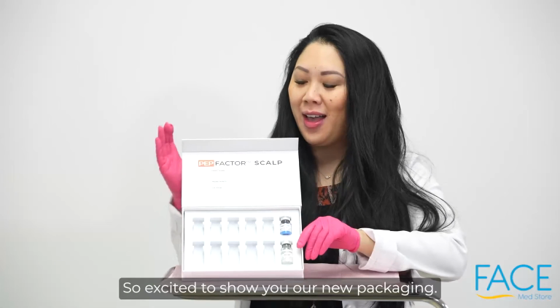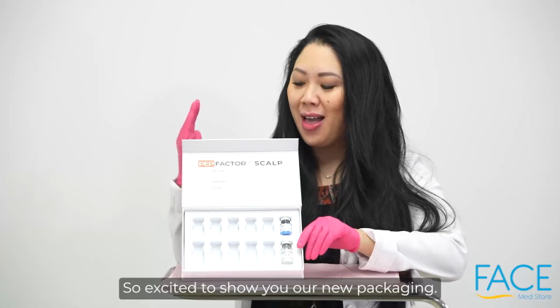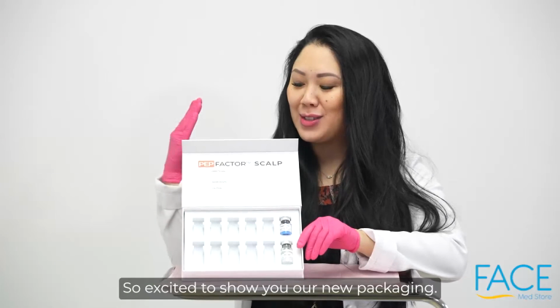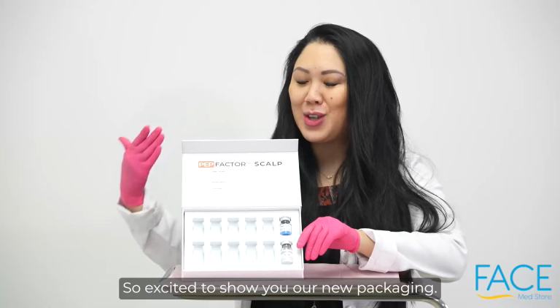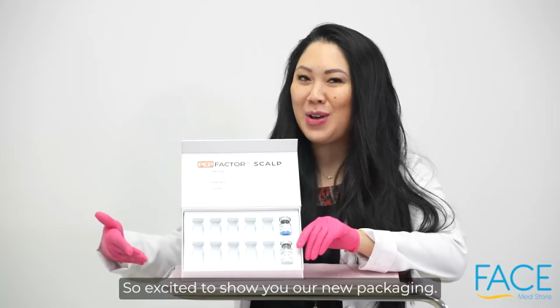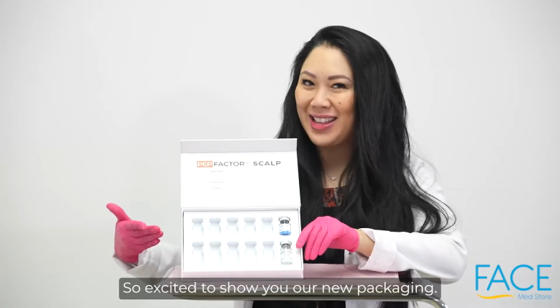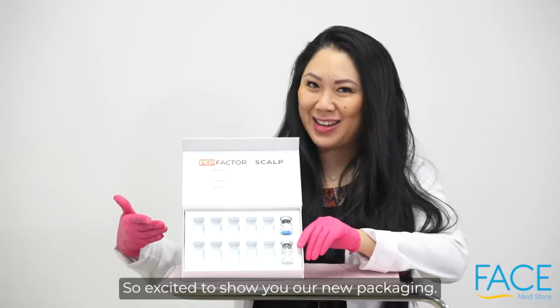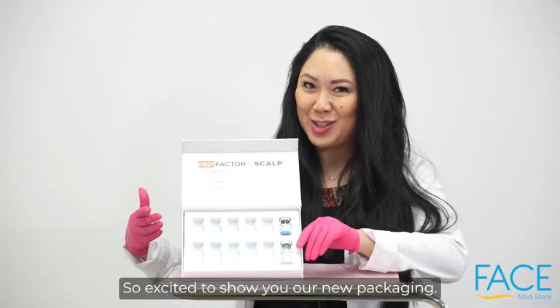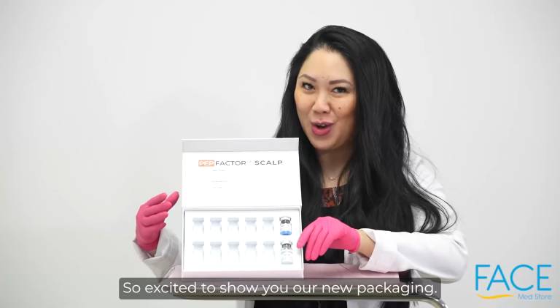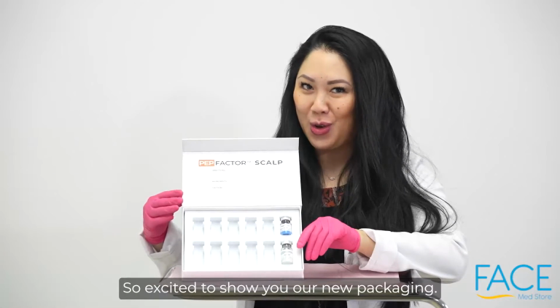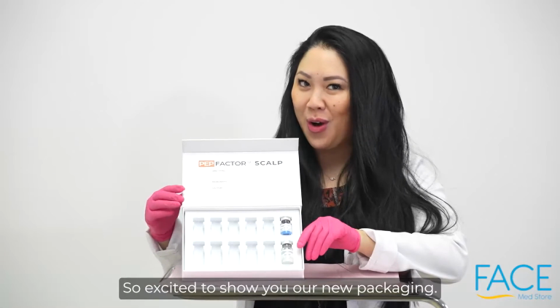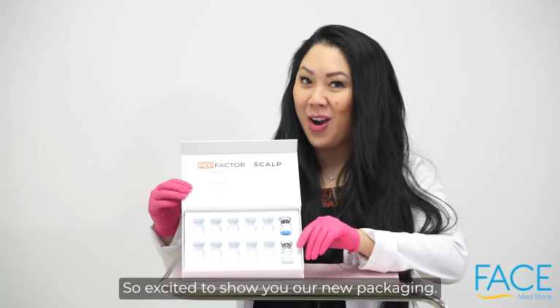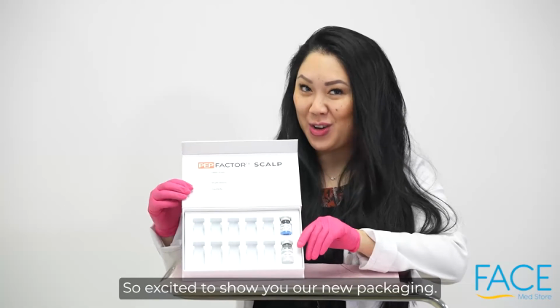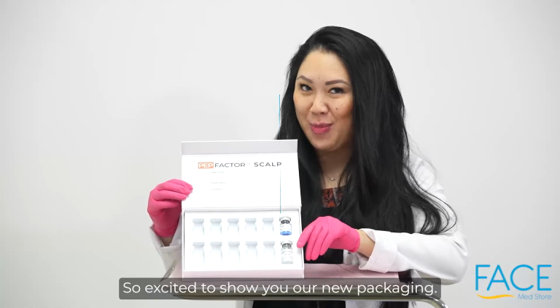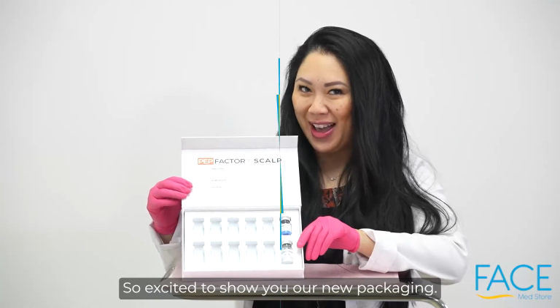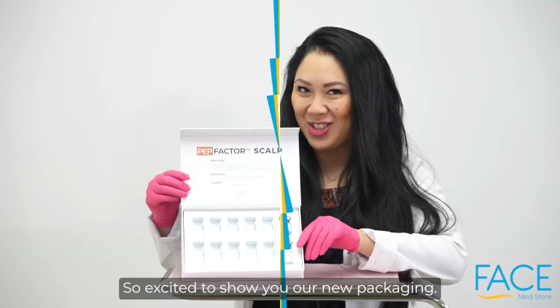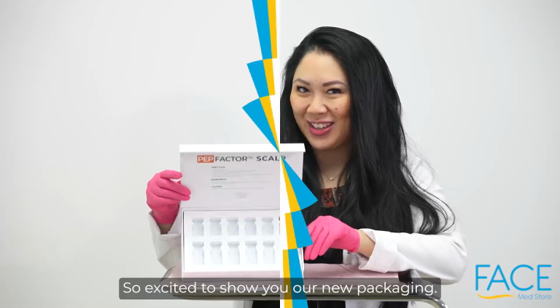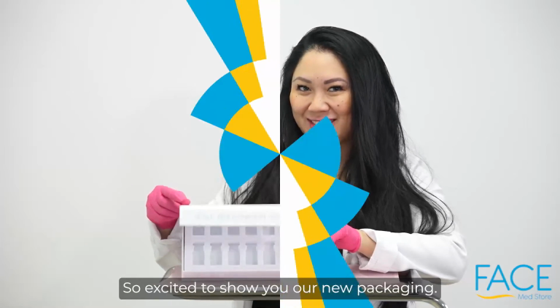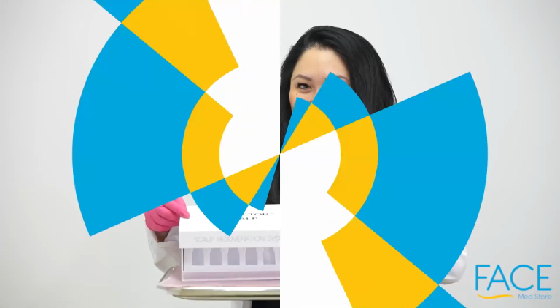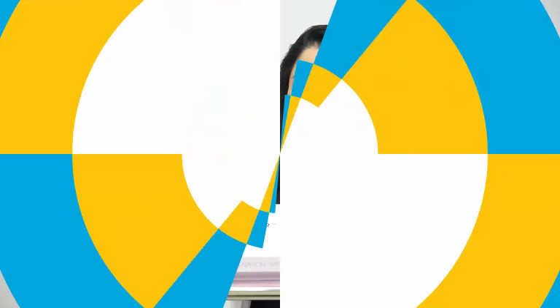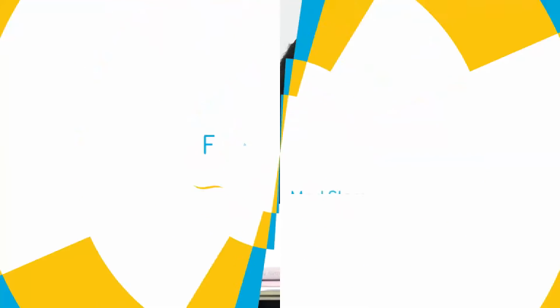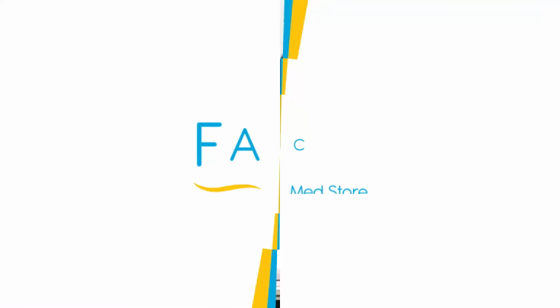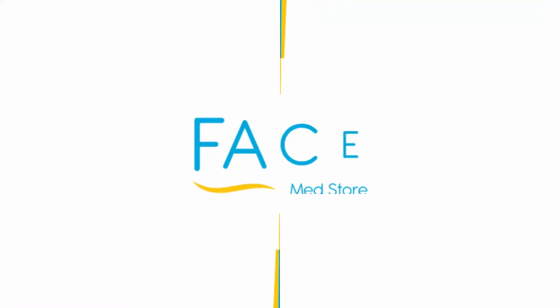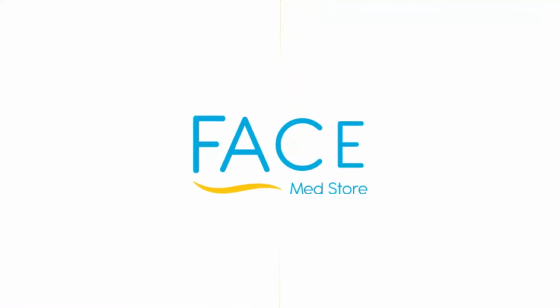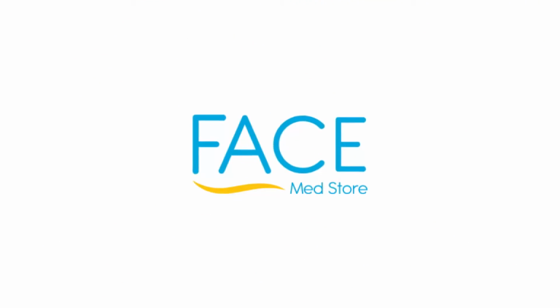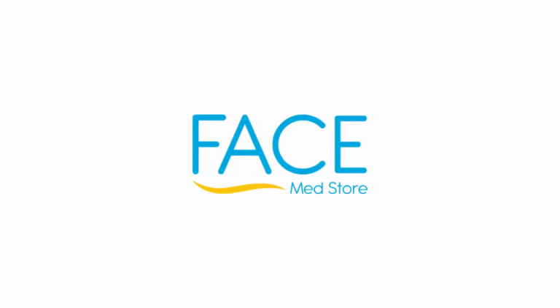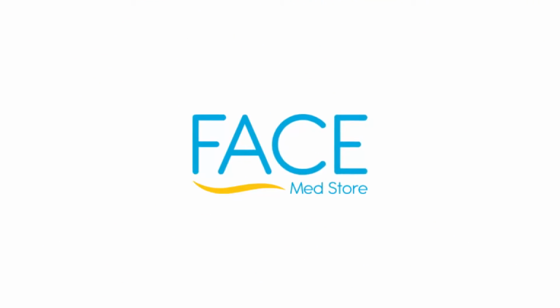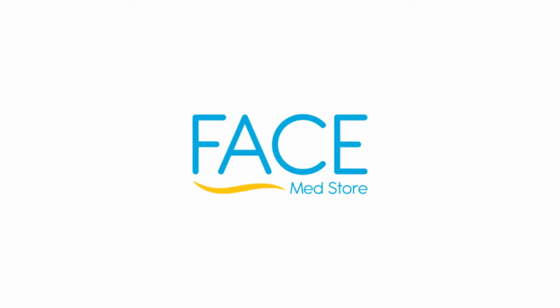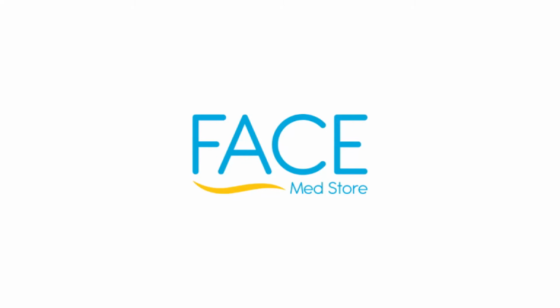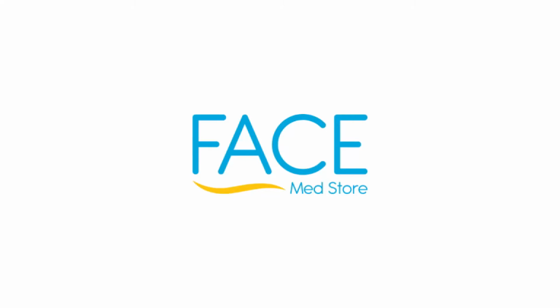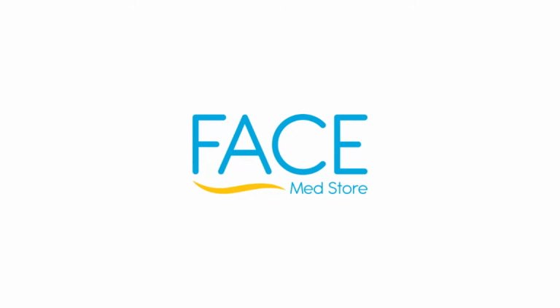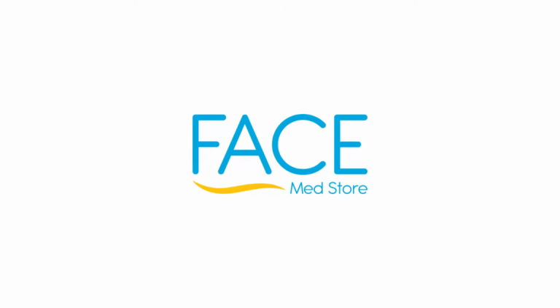So excited to show you our new packaging. We'll be right back.